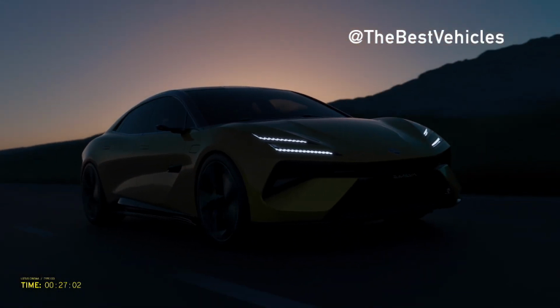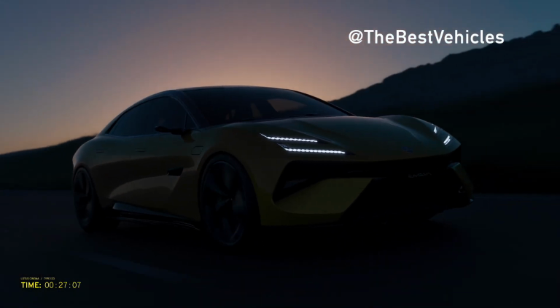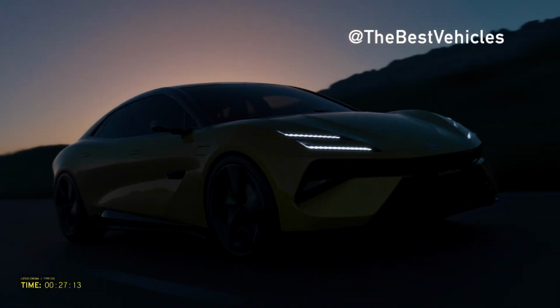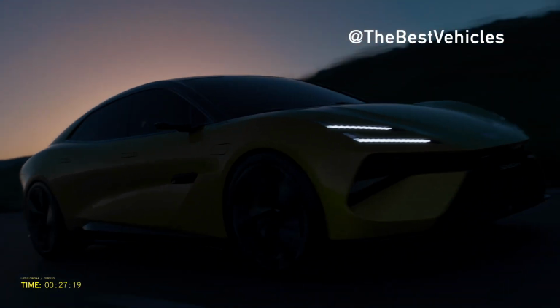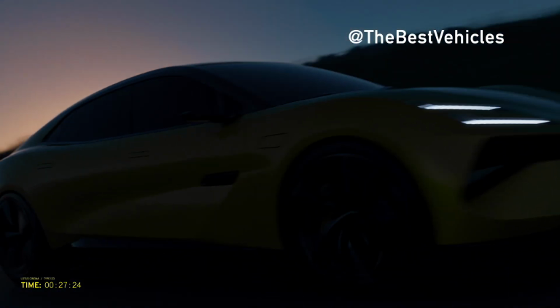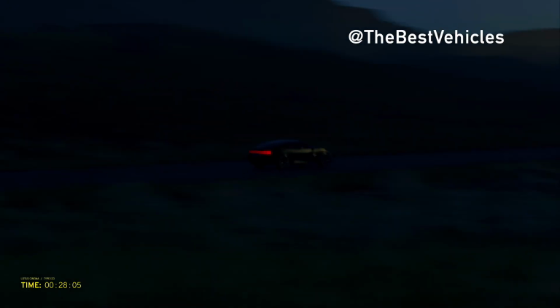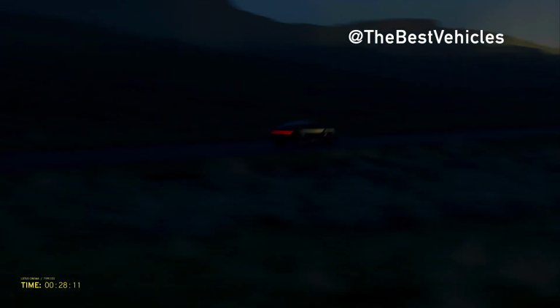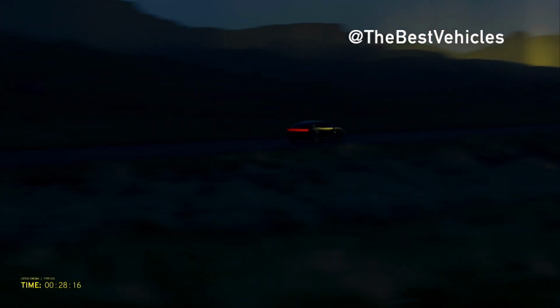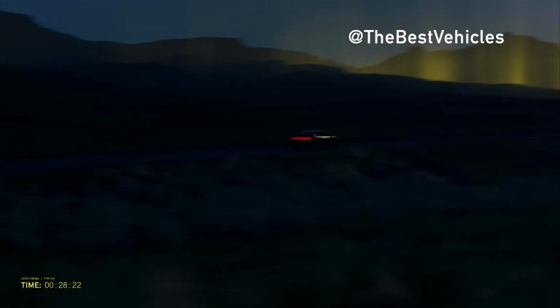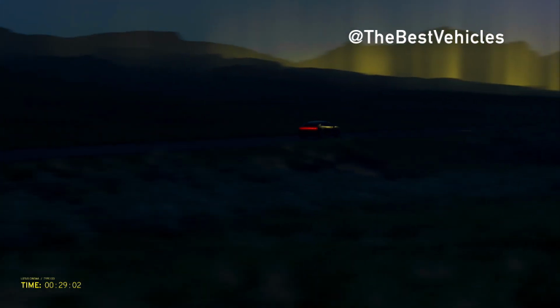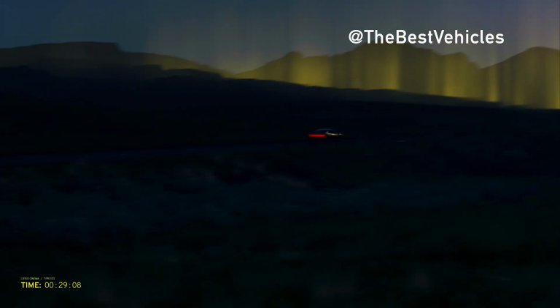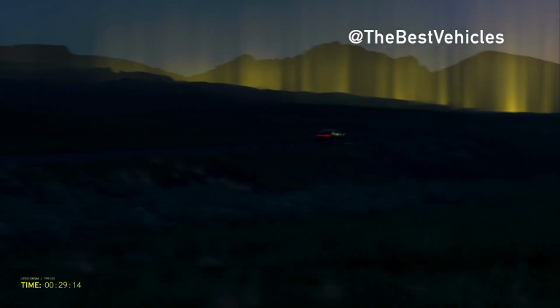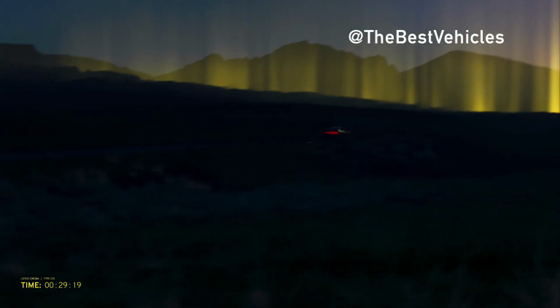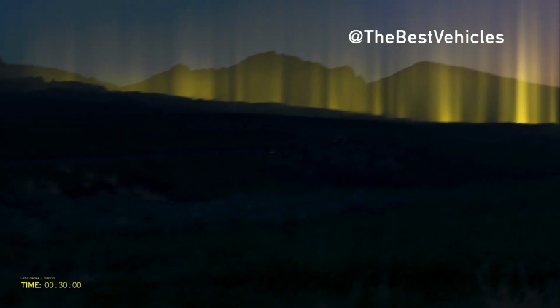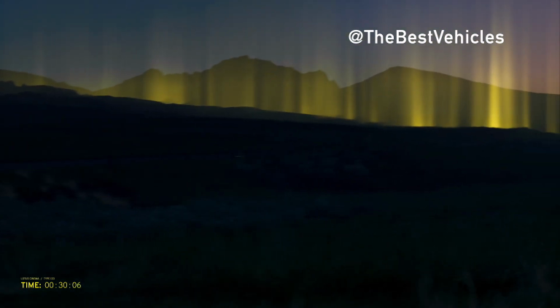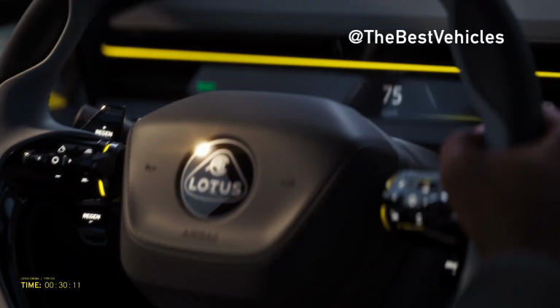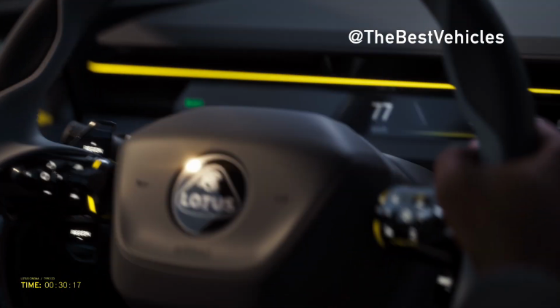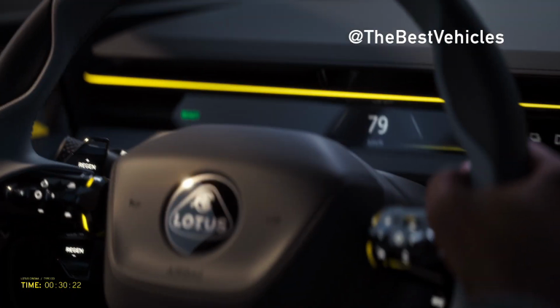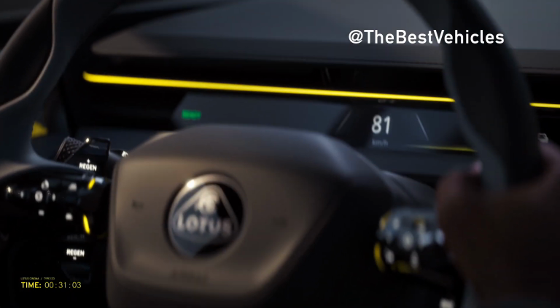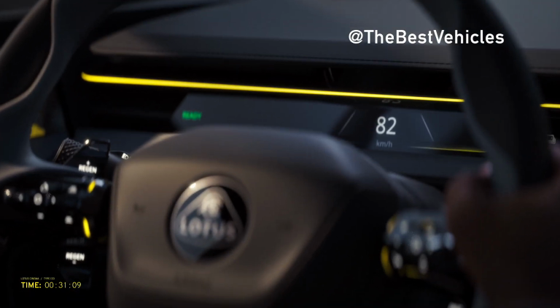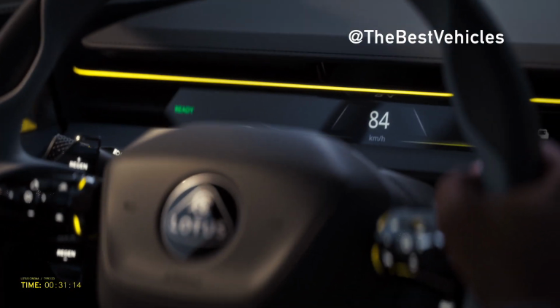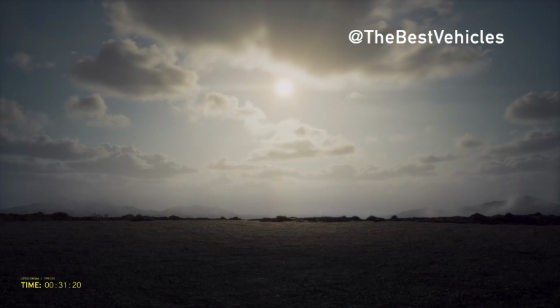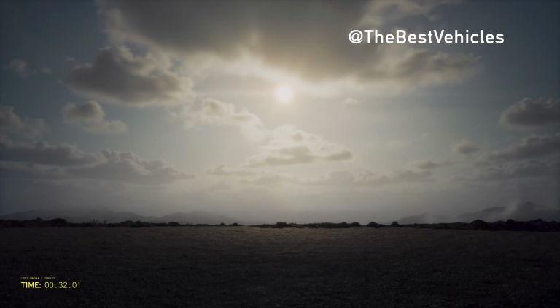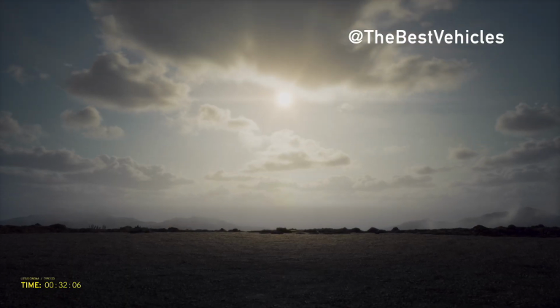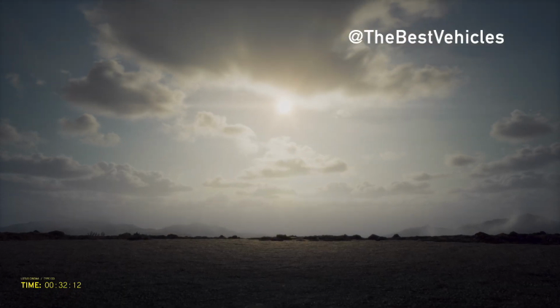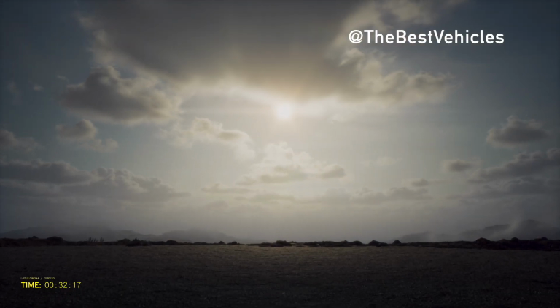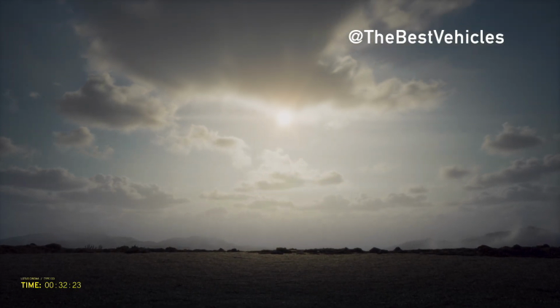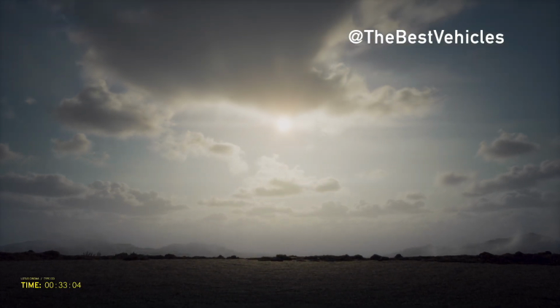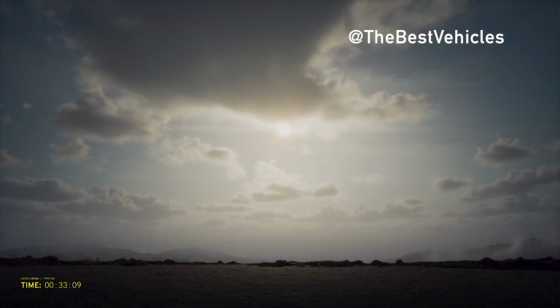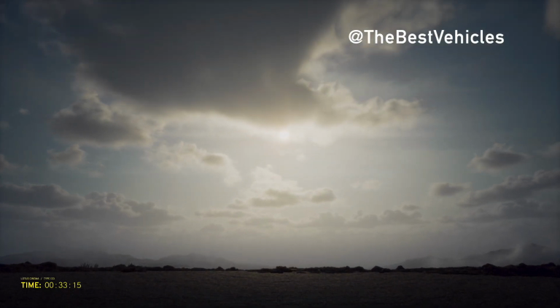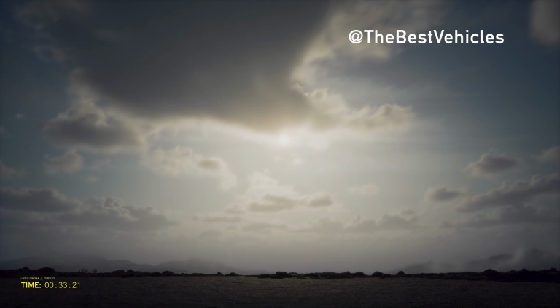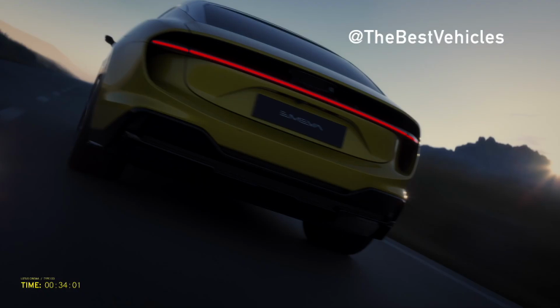EMEA brings together emotion and logic, power and precision, and connects the strength of Lotus sports car DNA with four-door luxury and comfort.